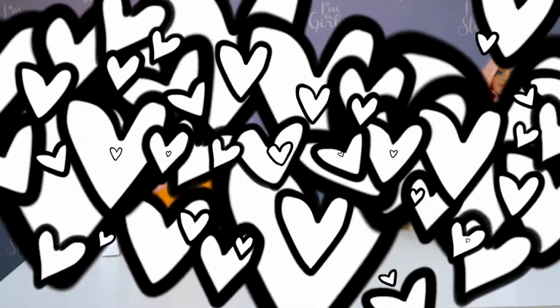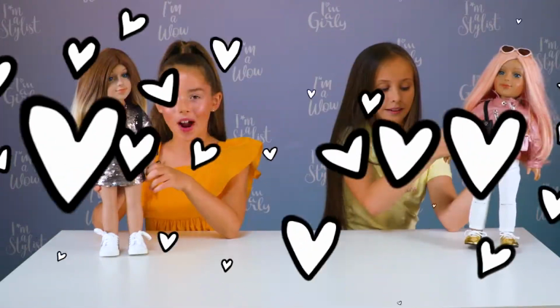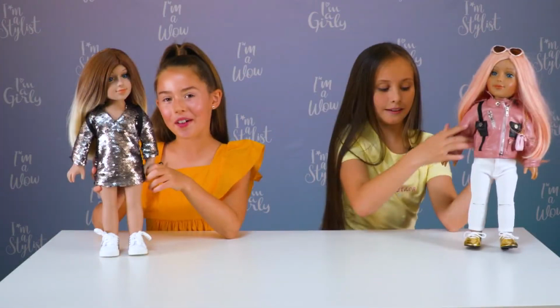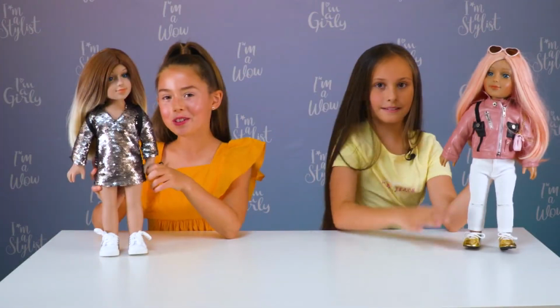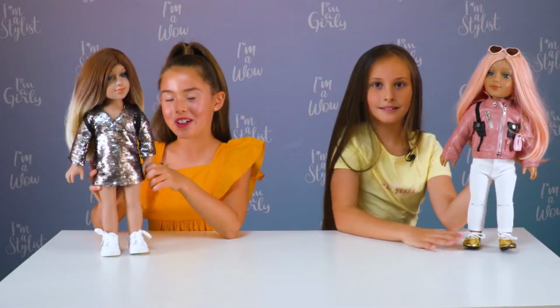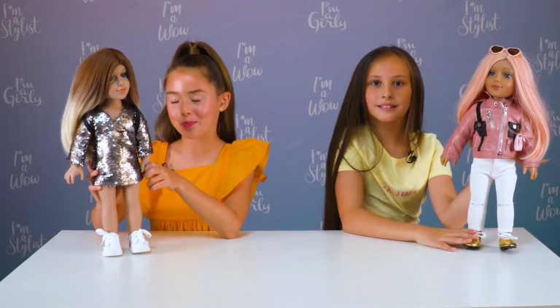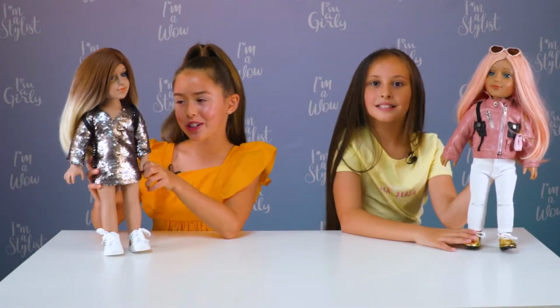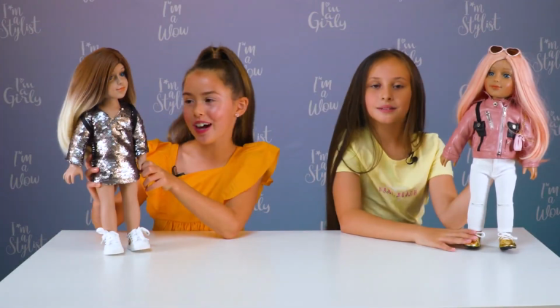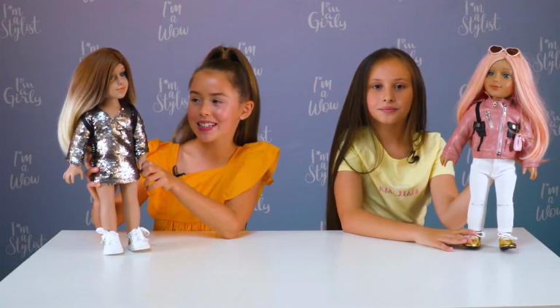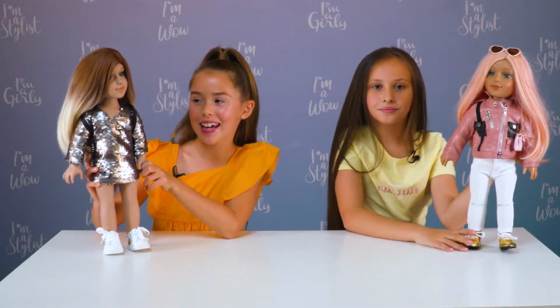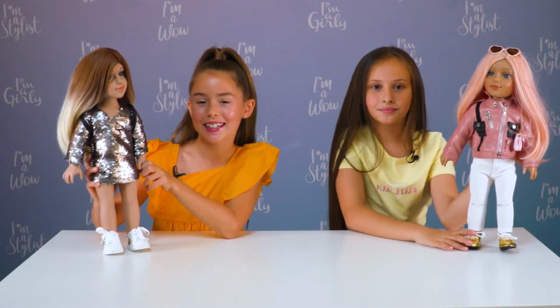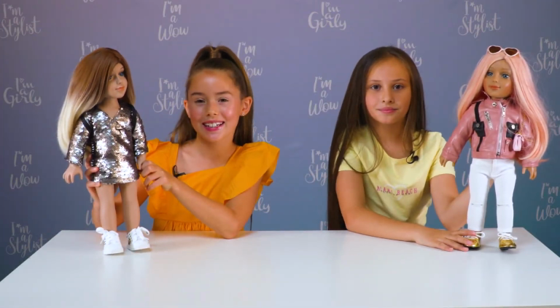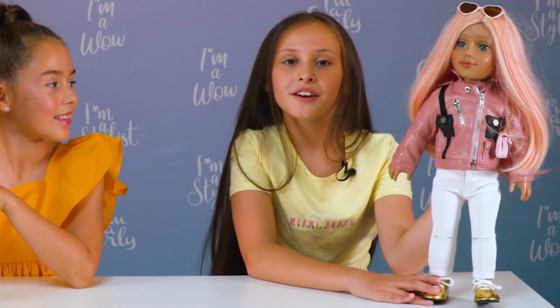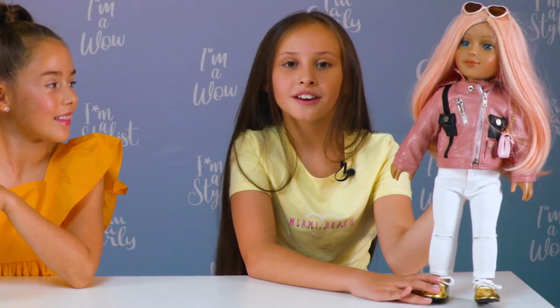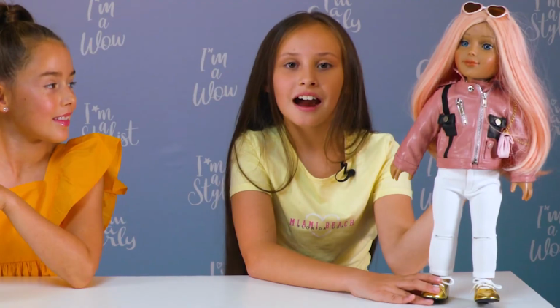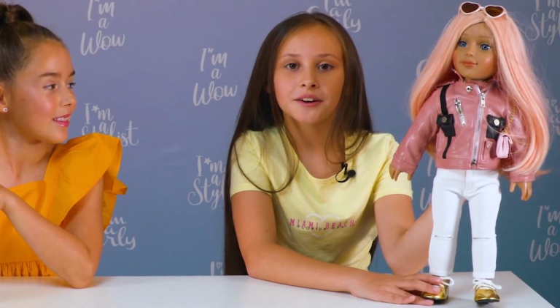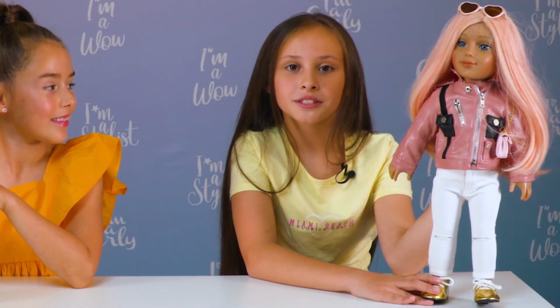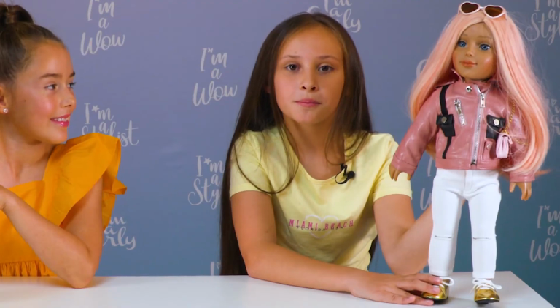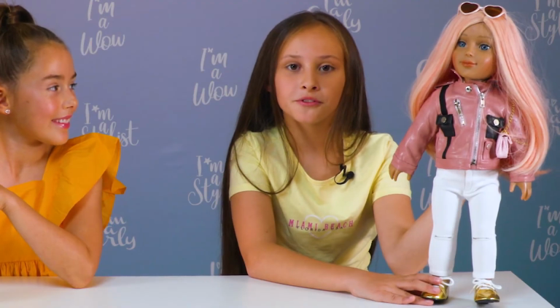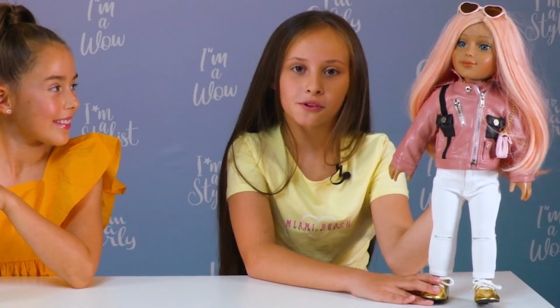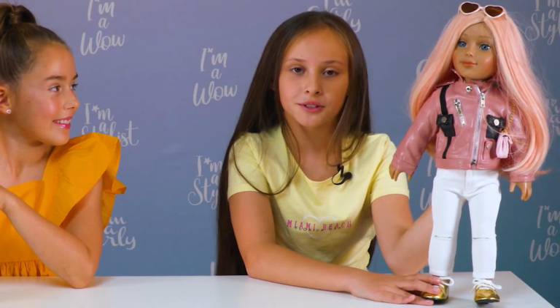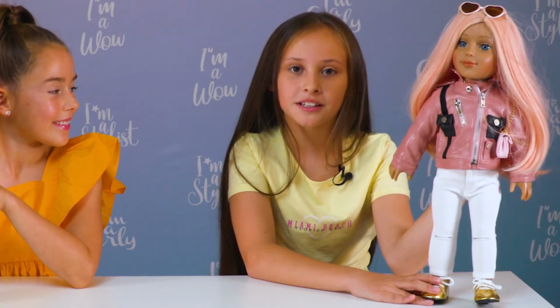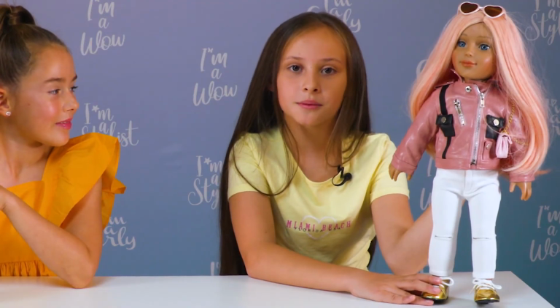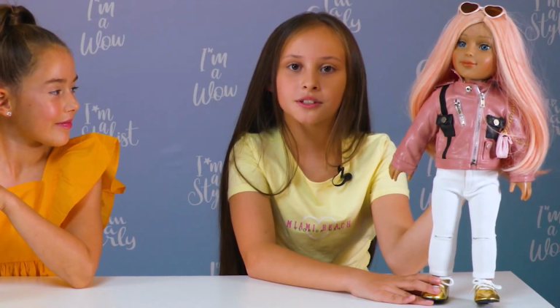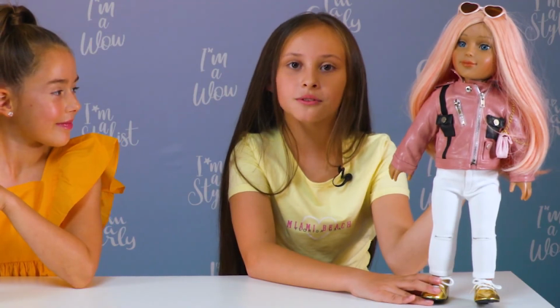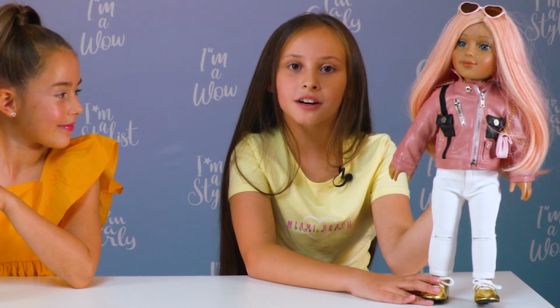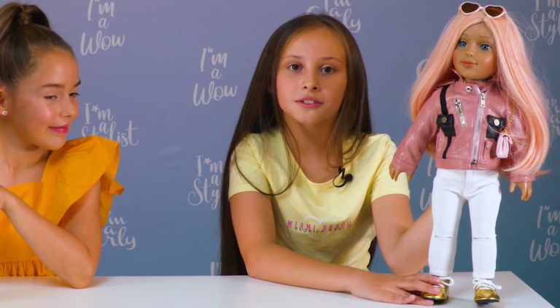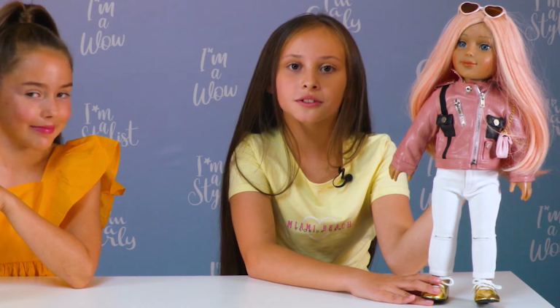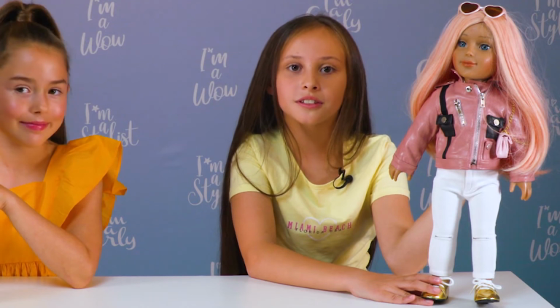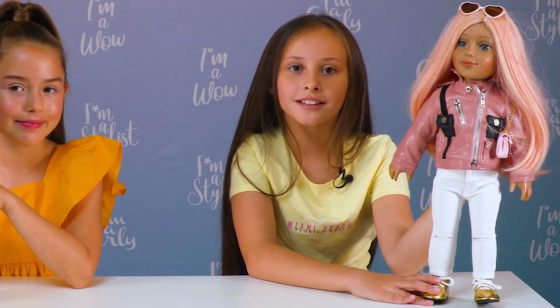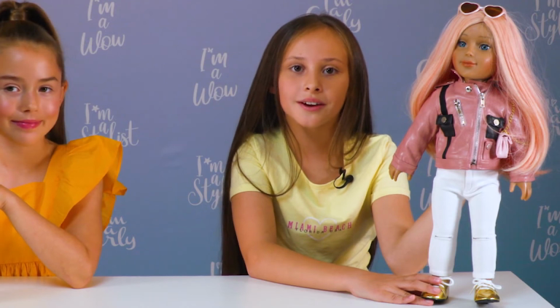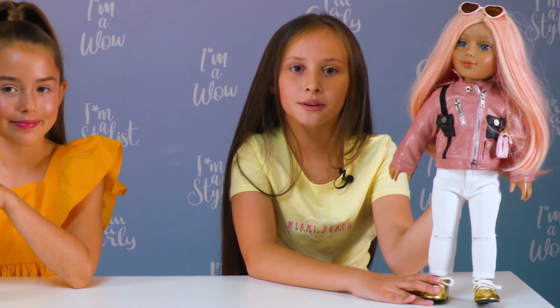Wow, they're all dressed! What do you guys think? I think our outfits are both awesome, but it's up to you guys to decide at home.